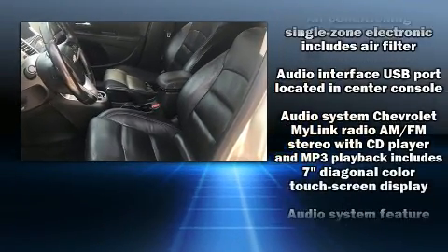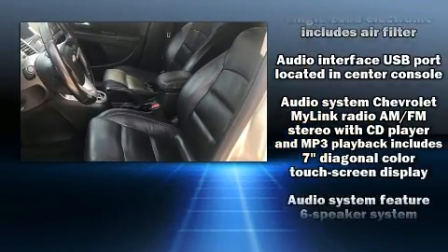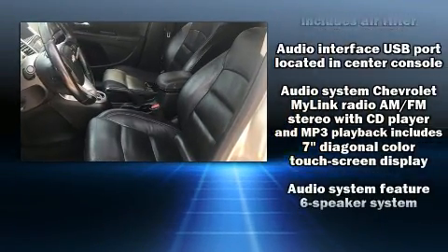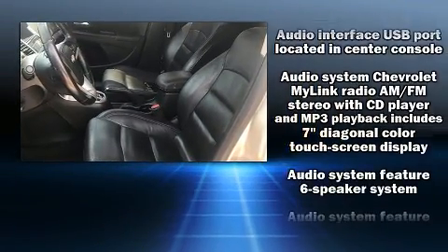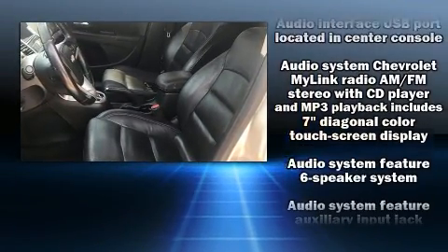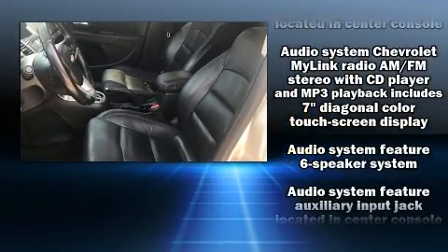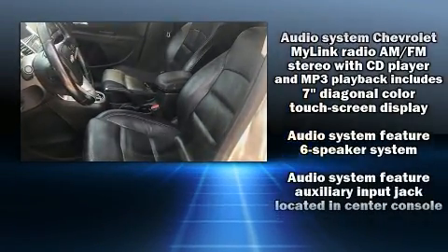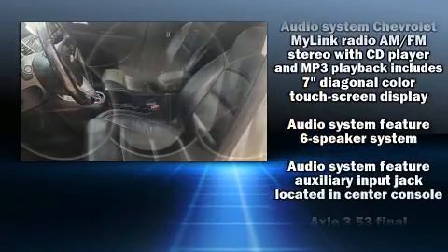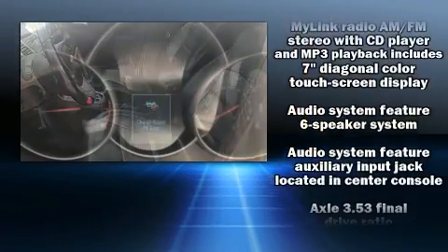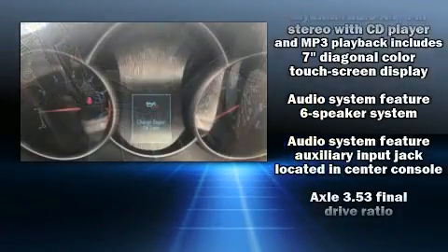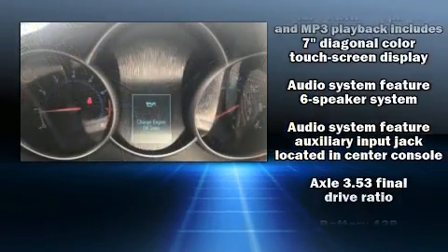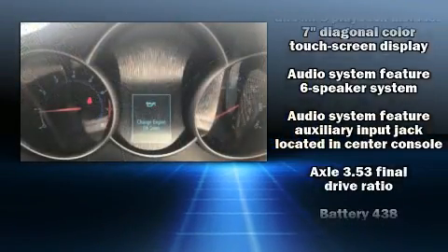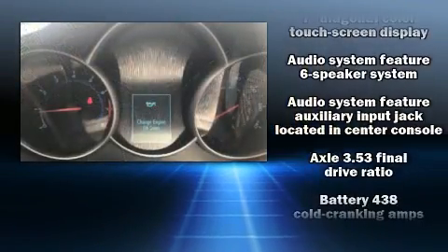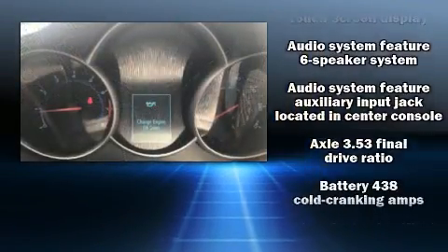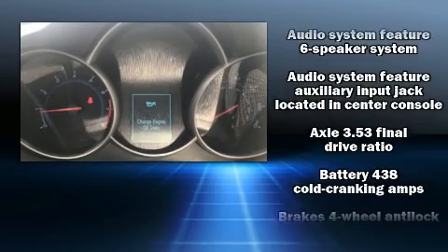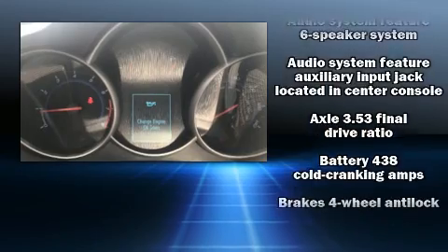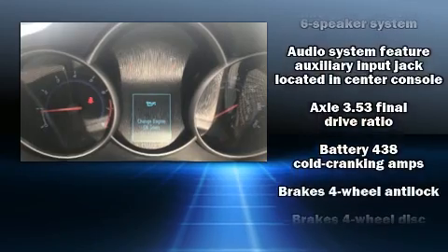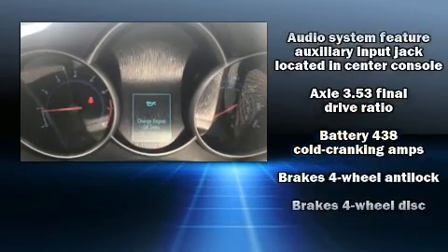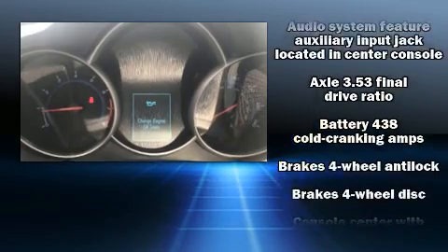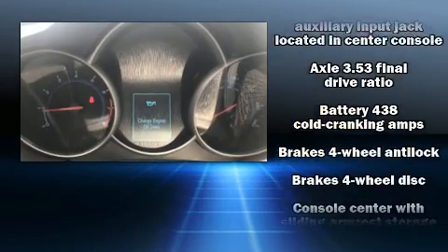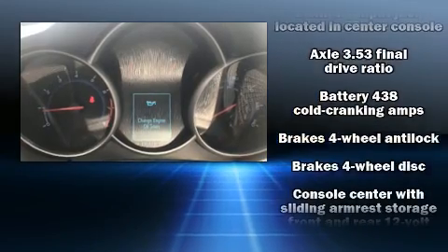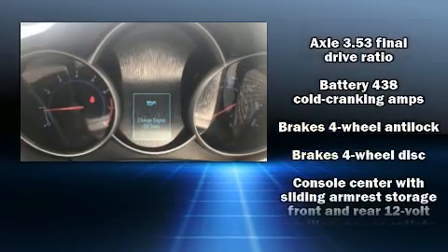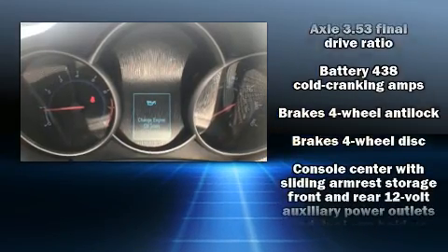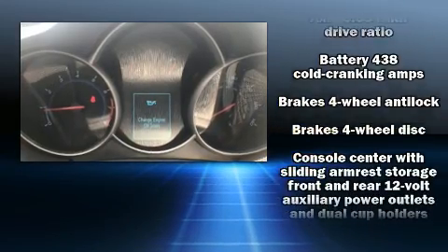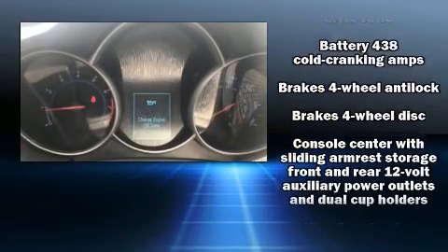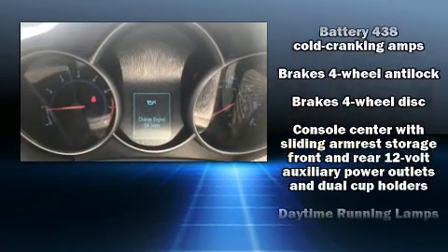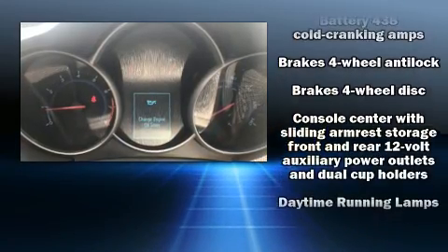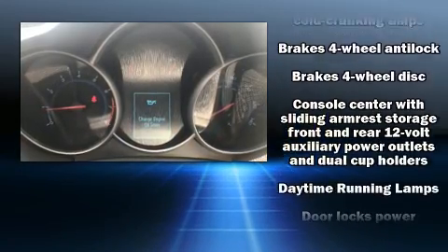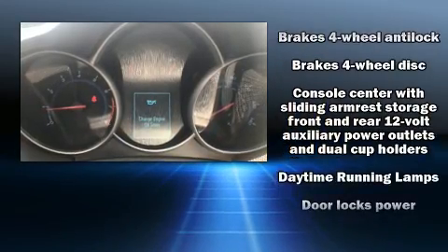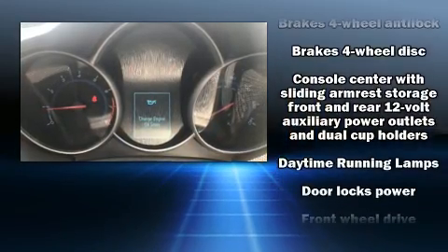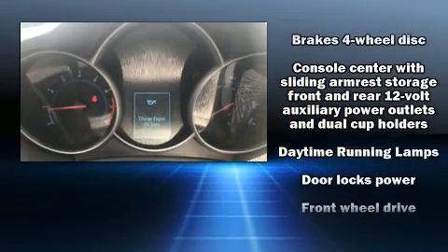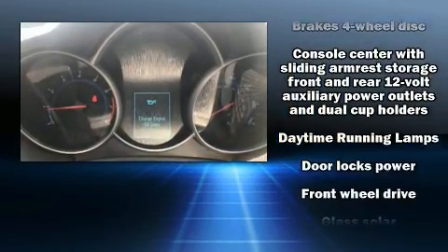Like heated seats, leather upholstery, delay-off headlights, and a split-folding rear seat.